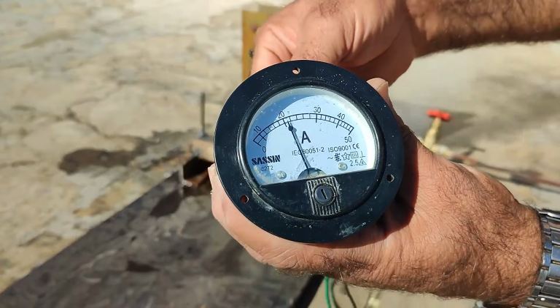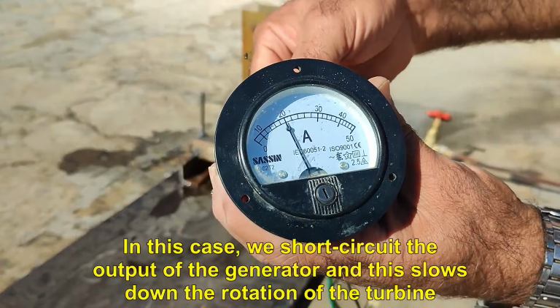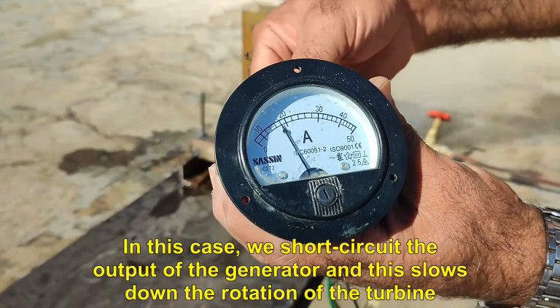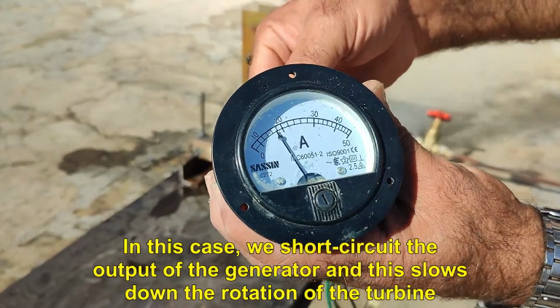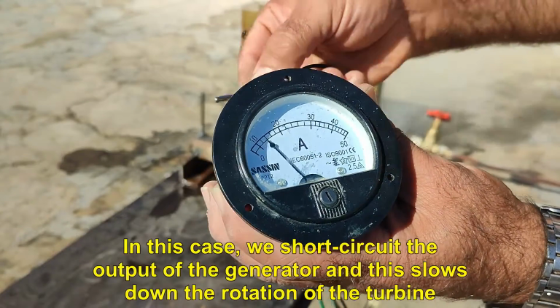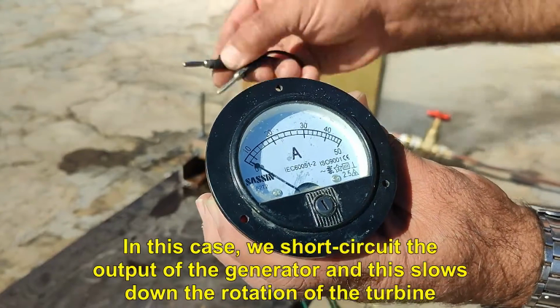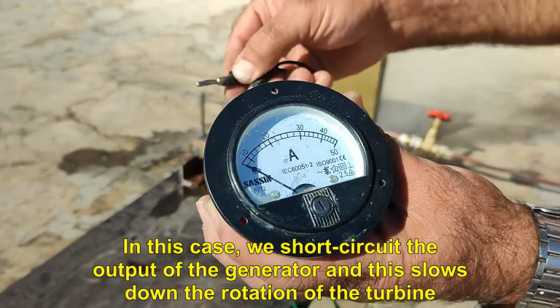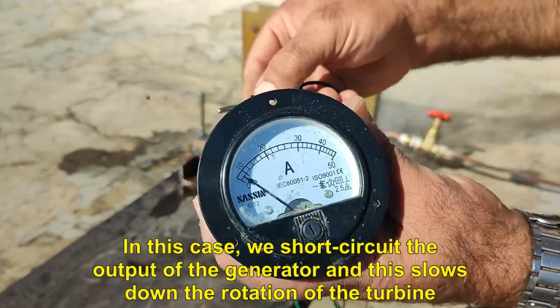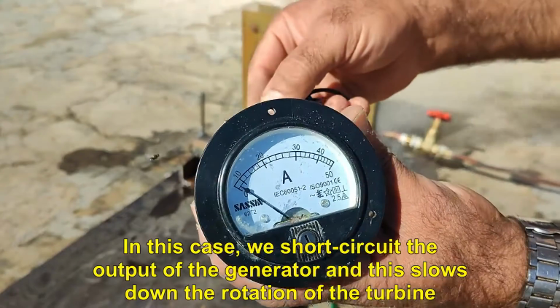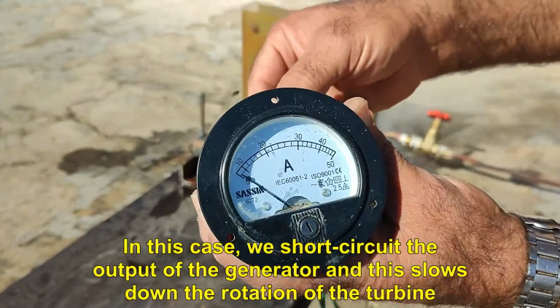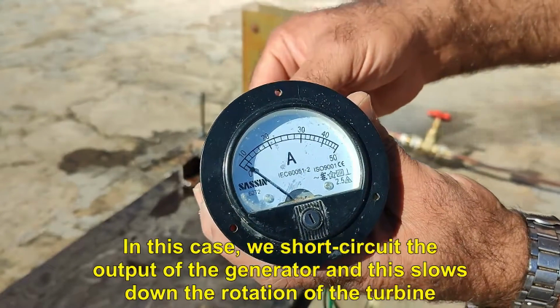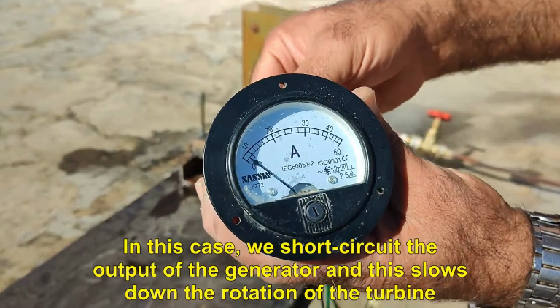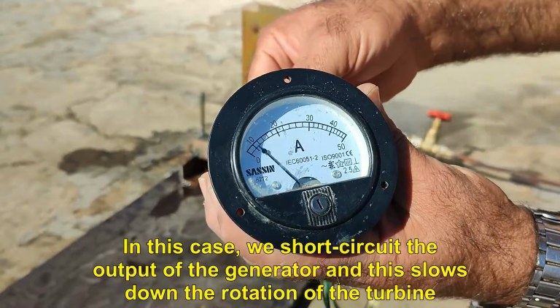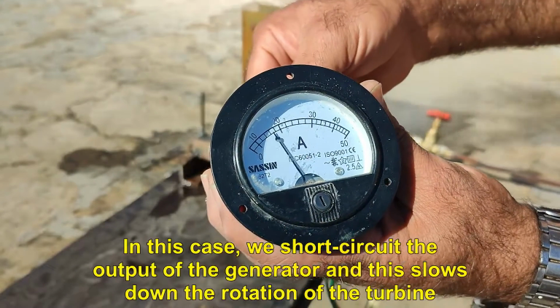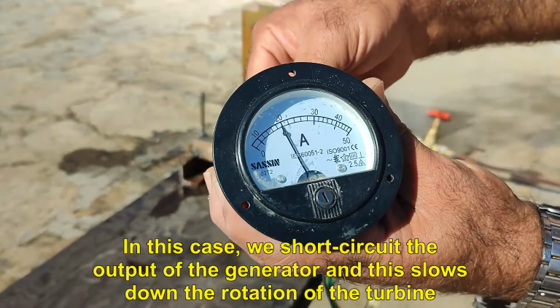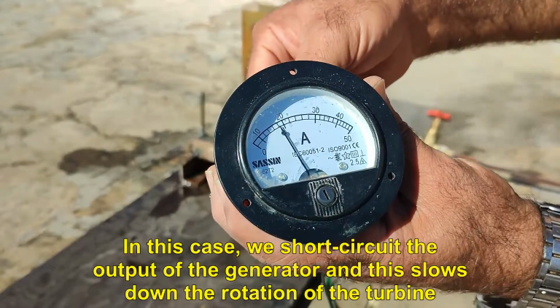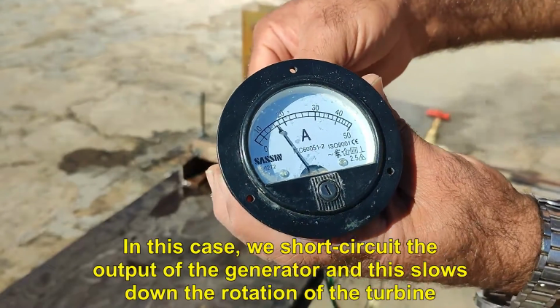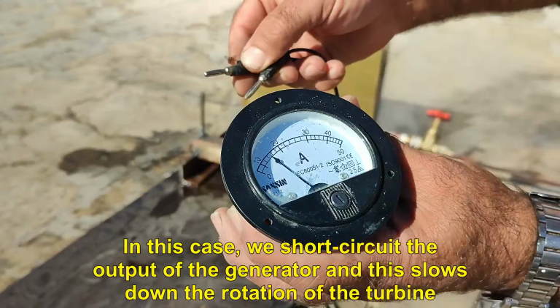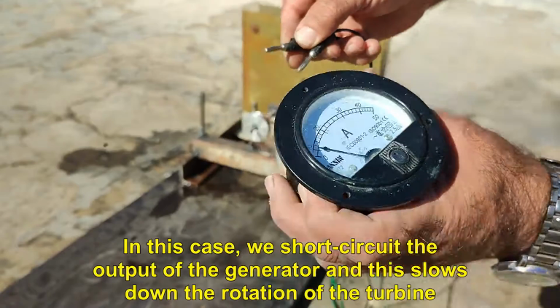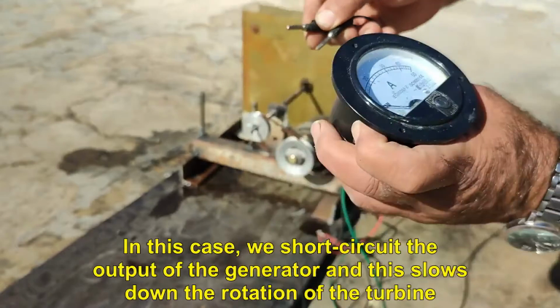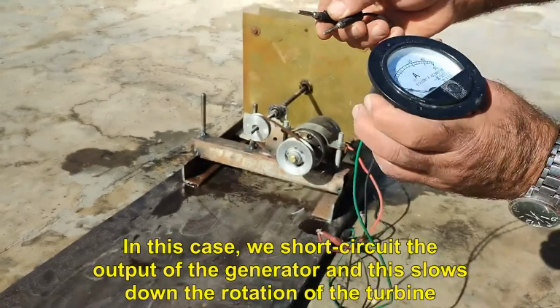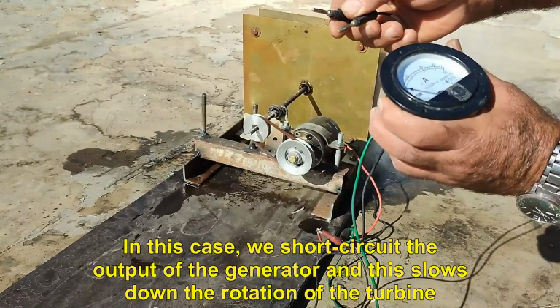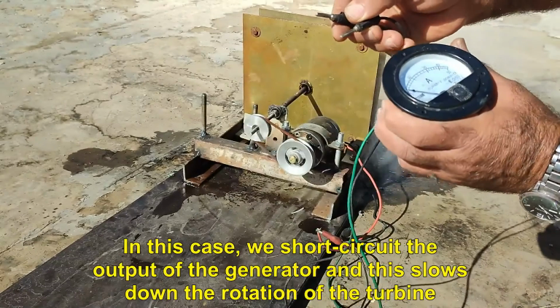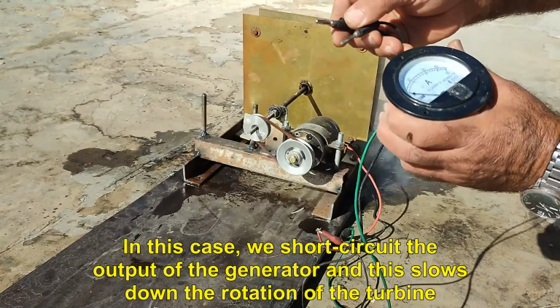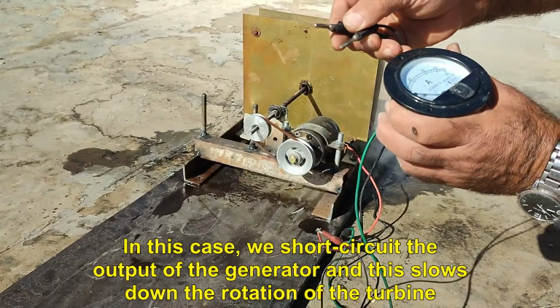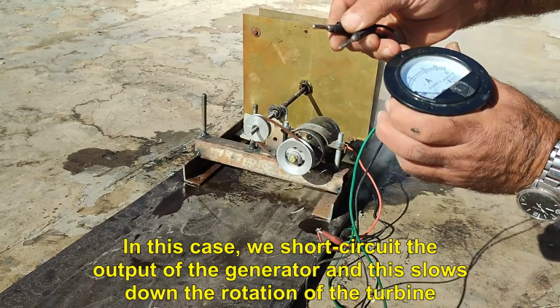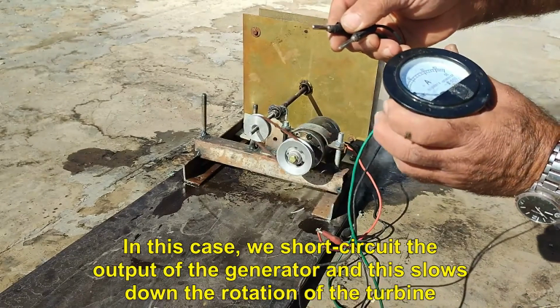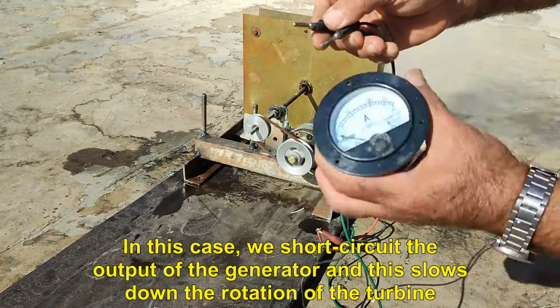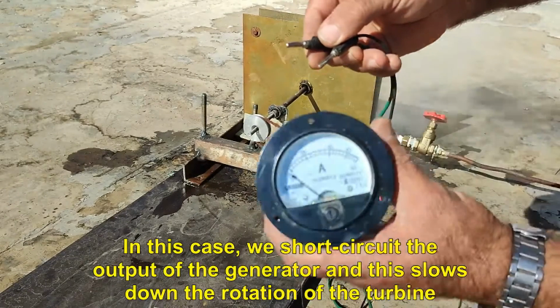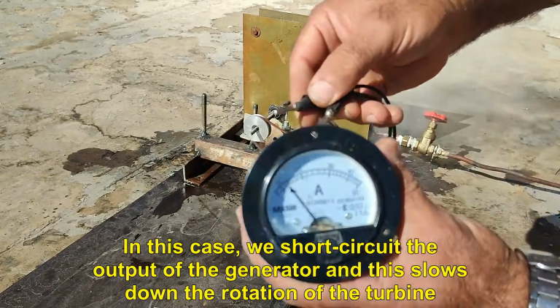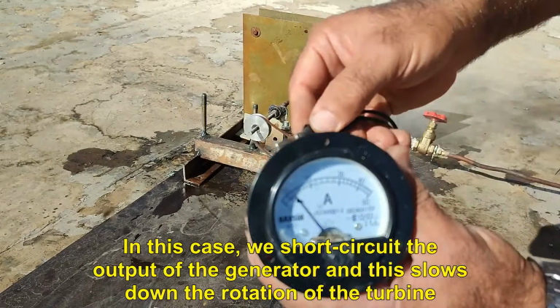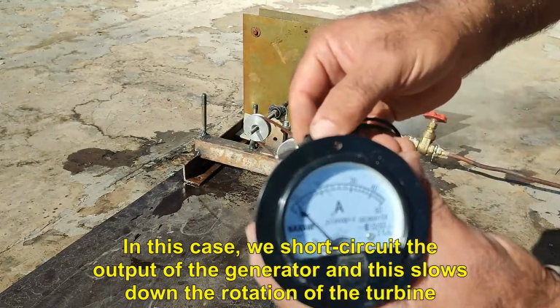In this case, we short circuit the output of the generator, and this slows down the rotation of the turbine.